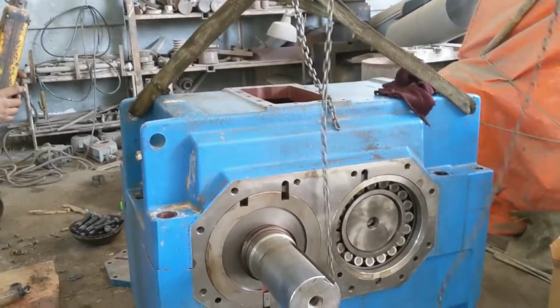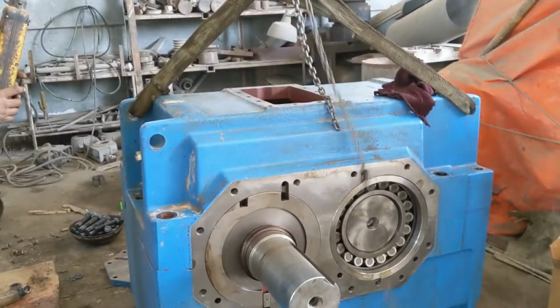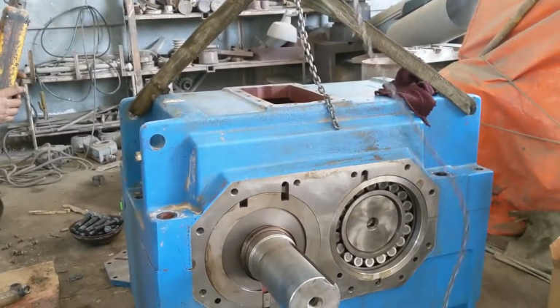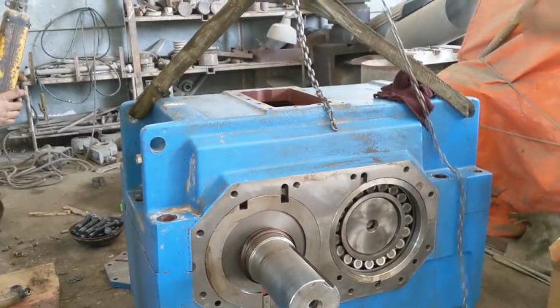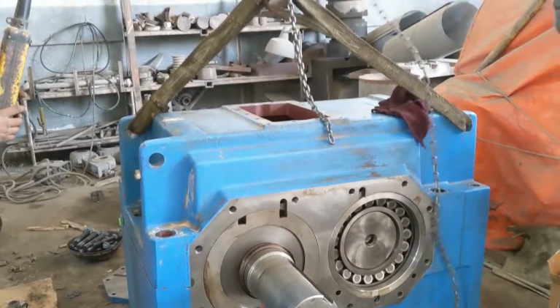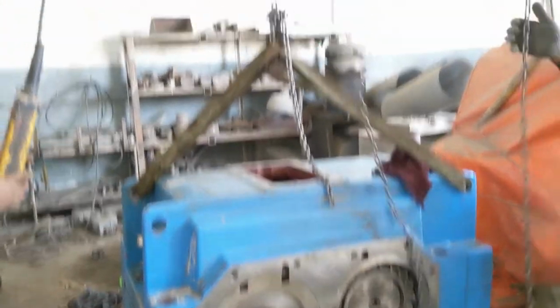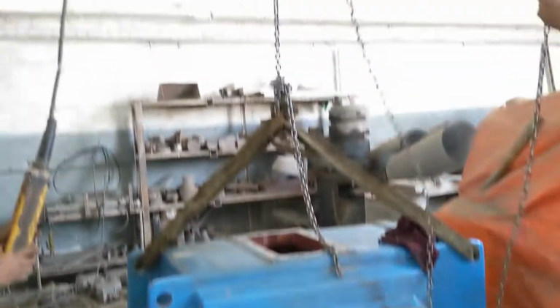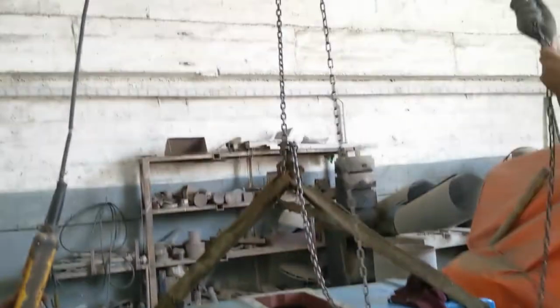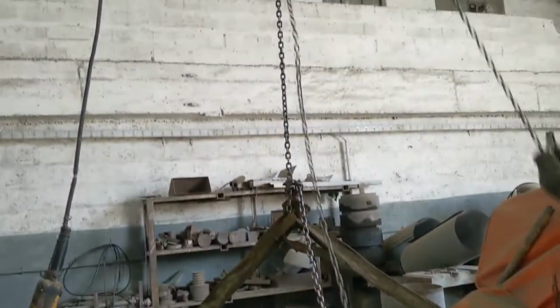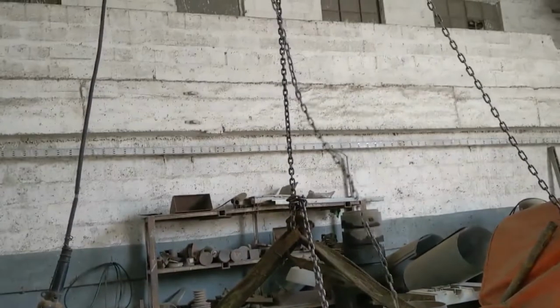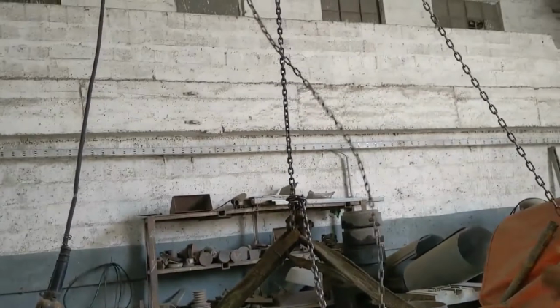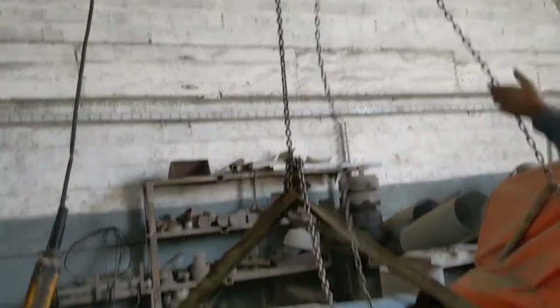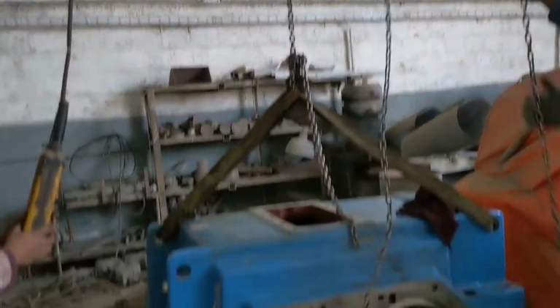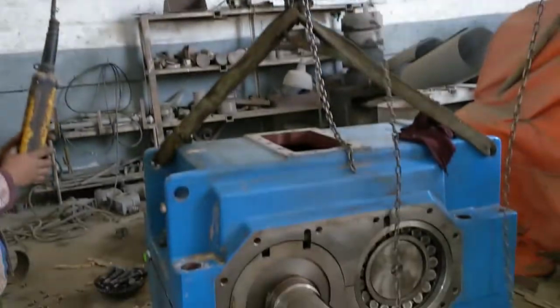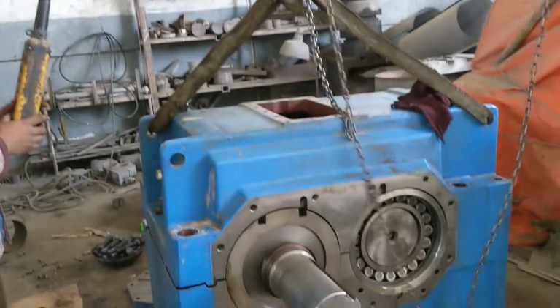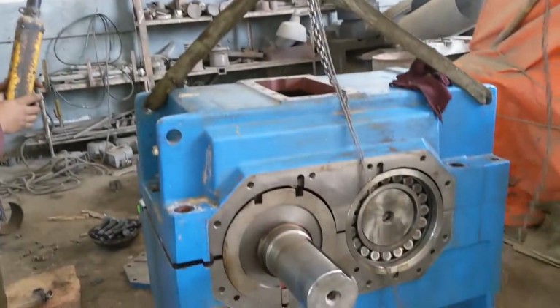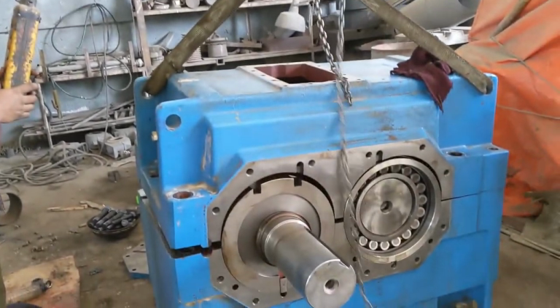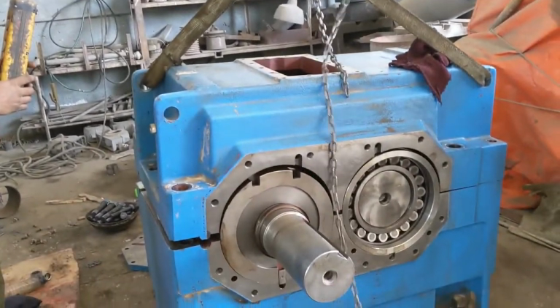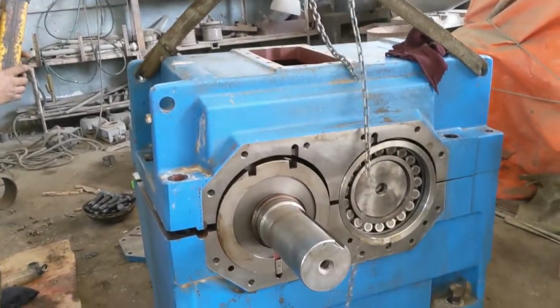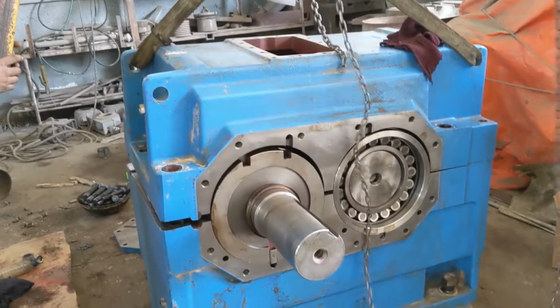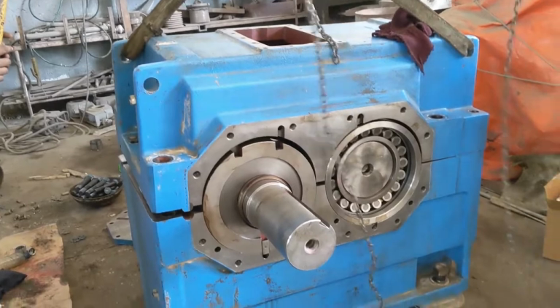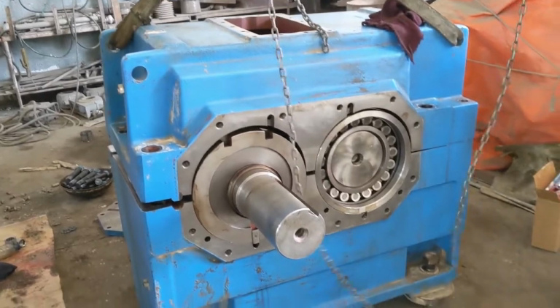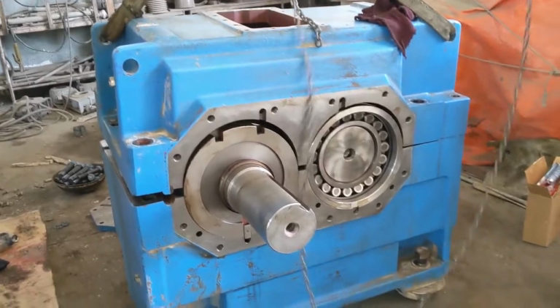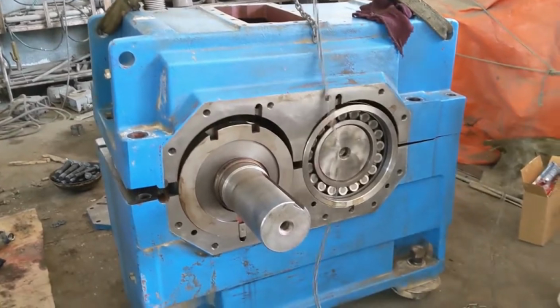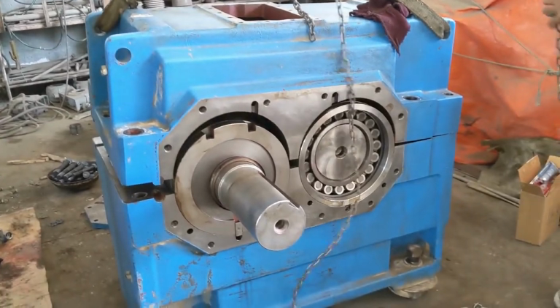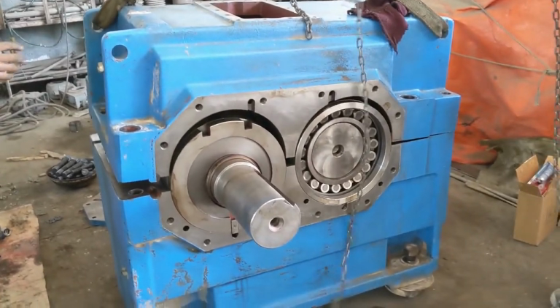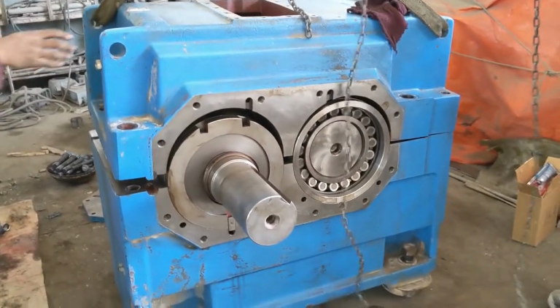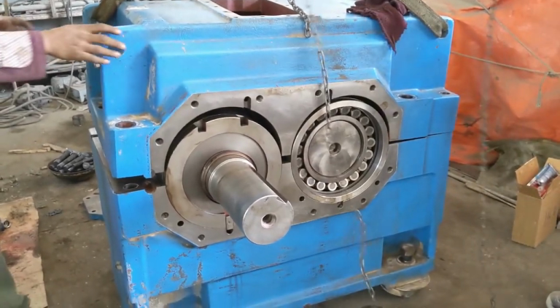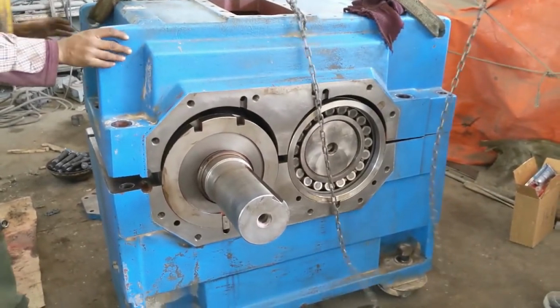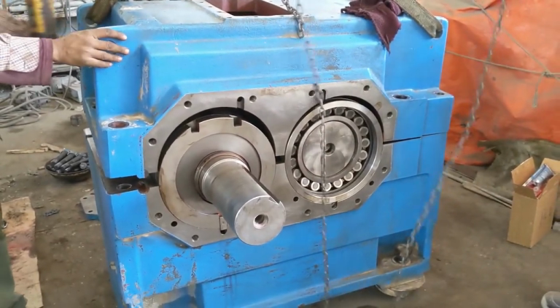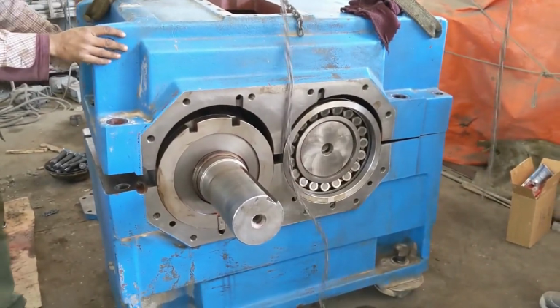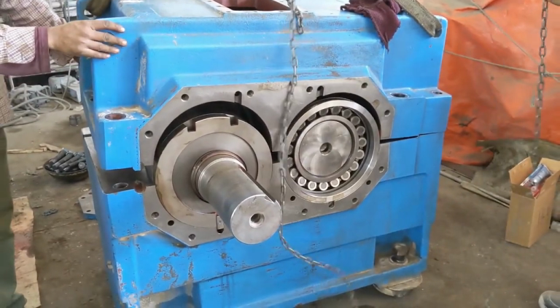Hello, welcome to another video. Today we will apply the lock-tite on the gearbox.